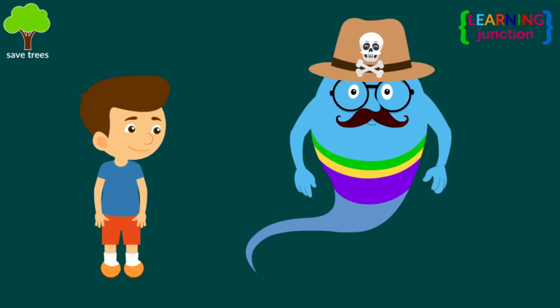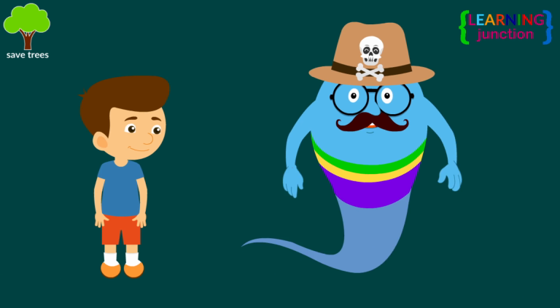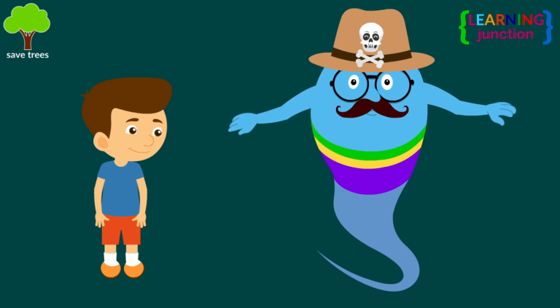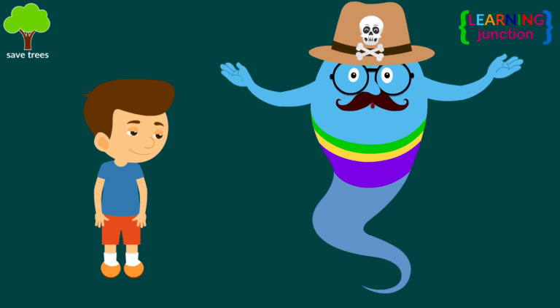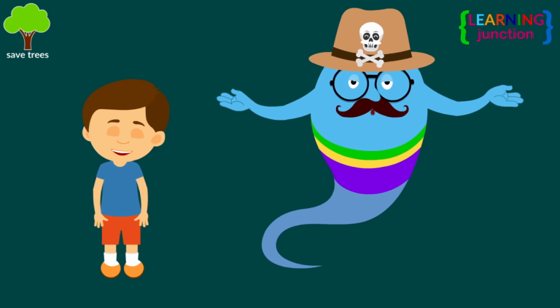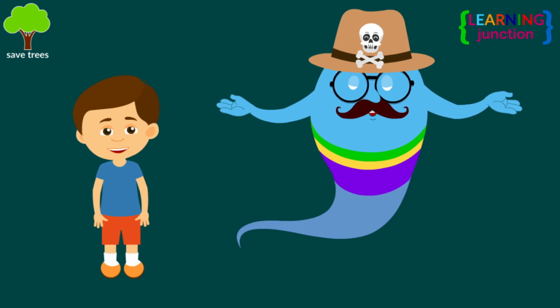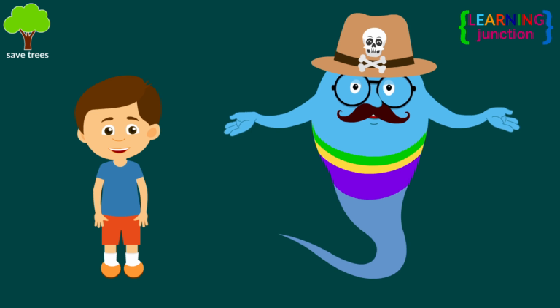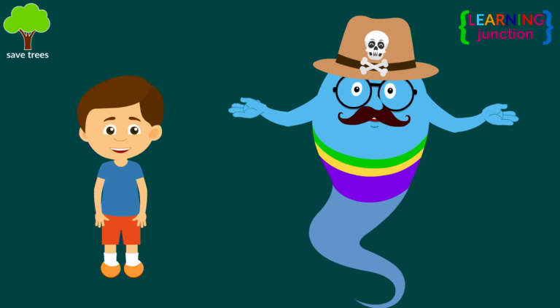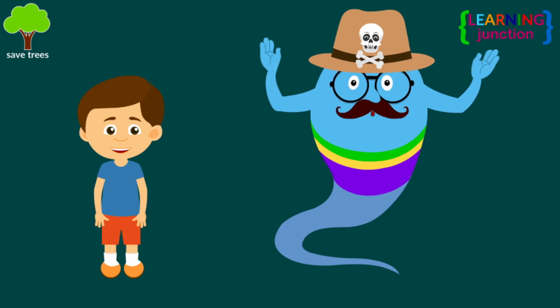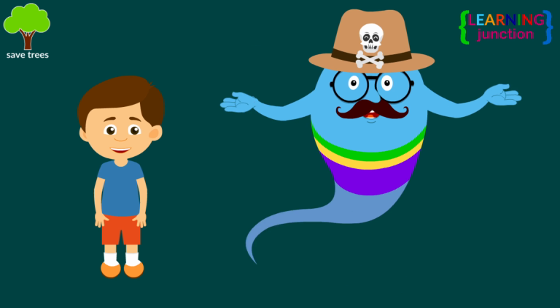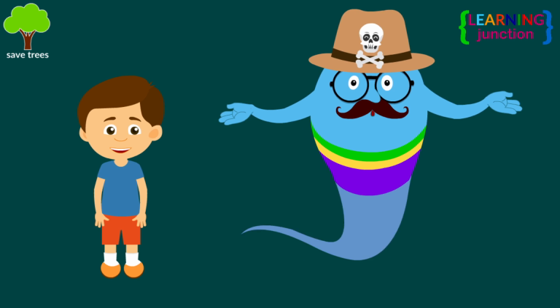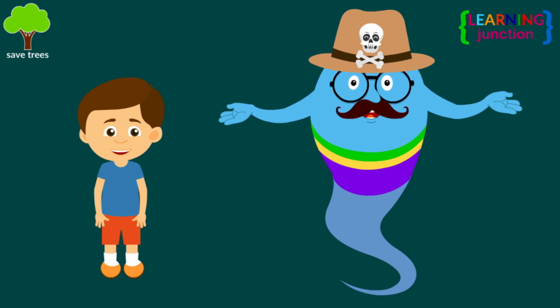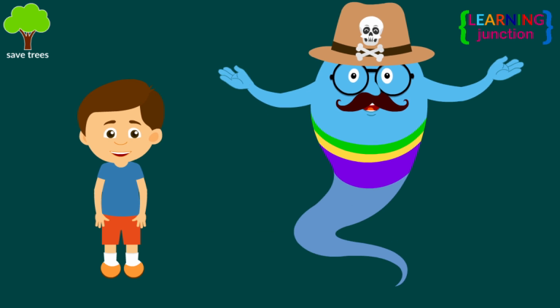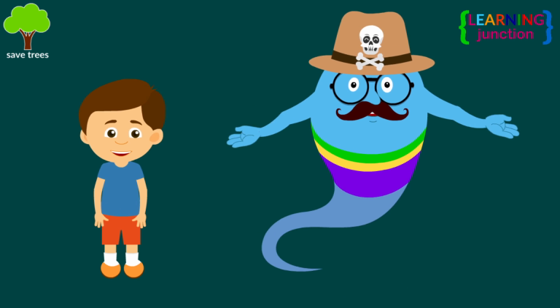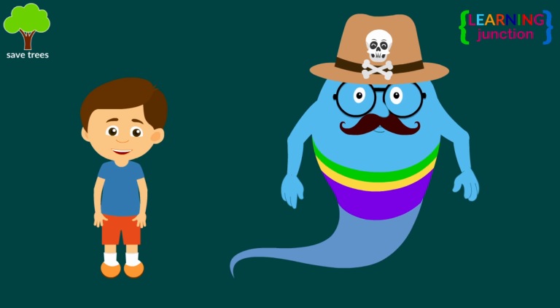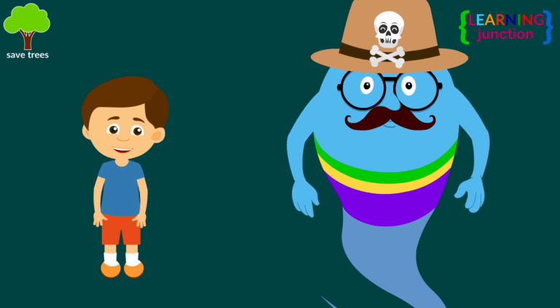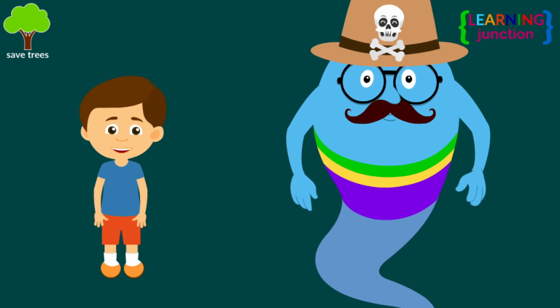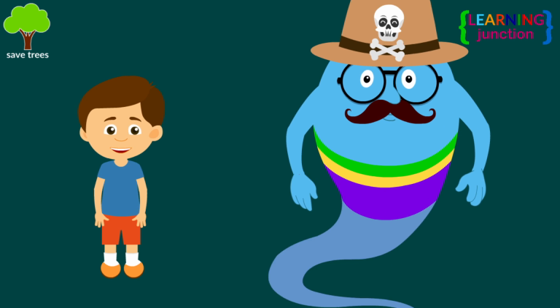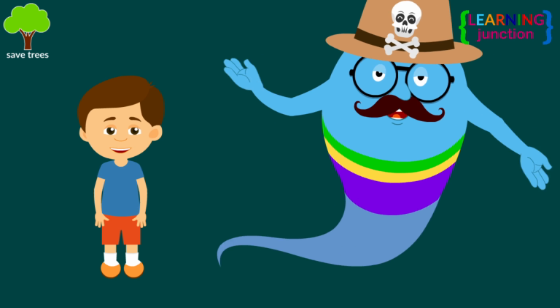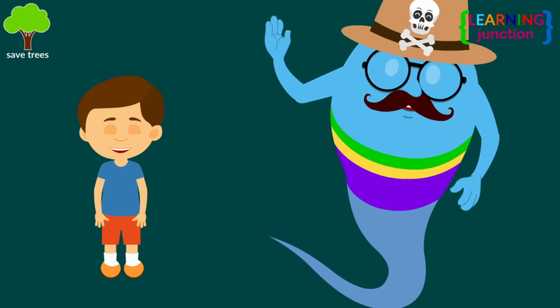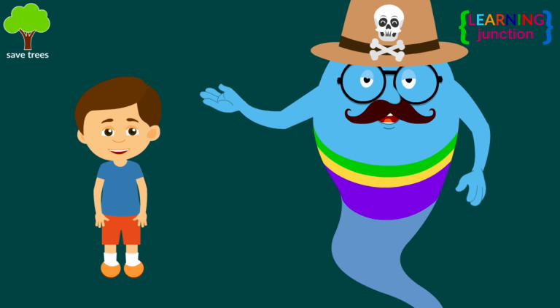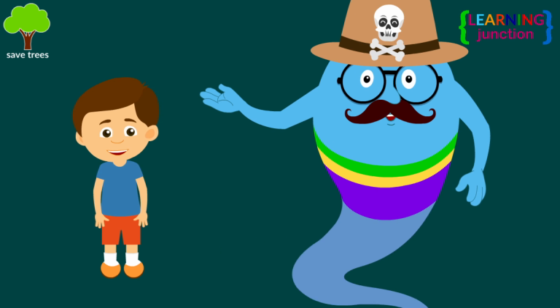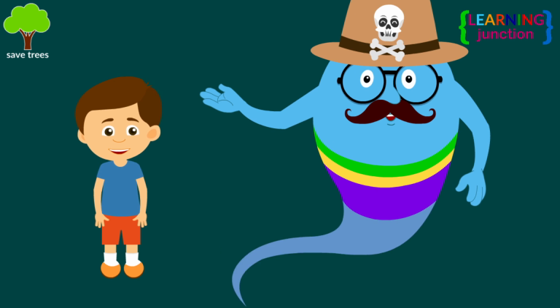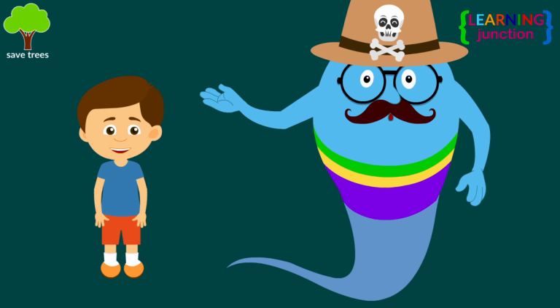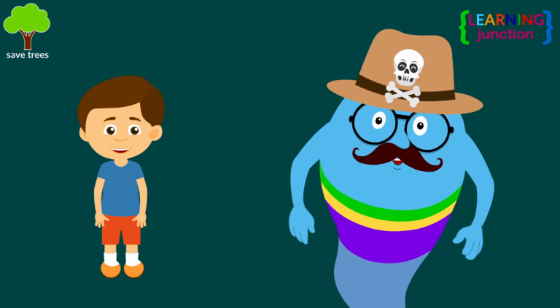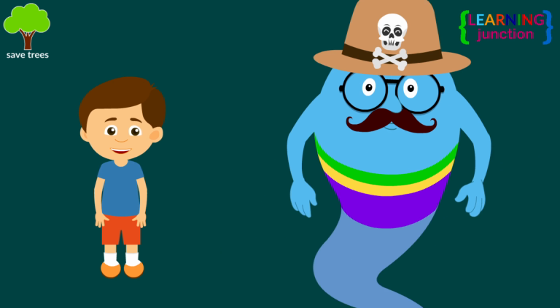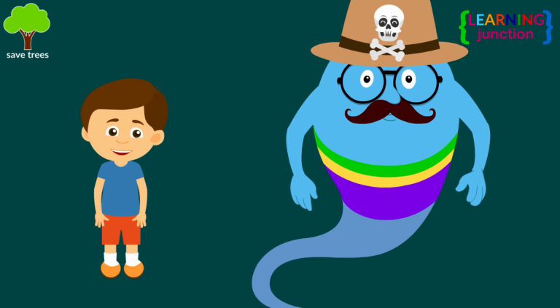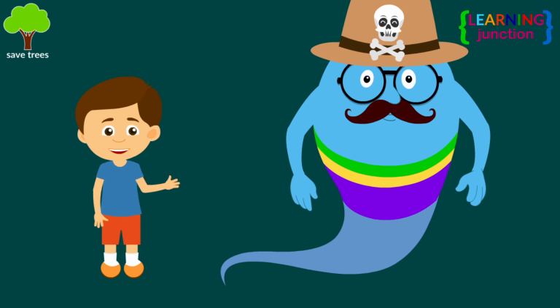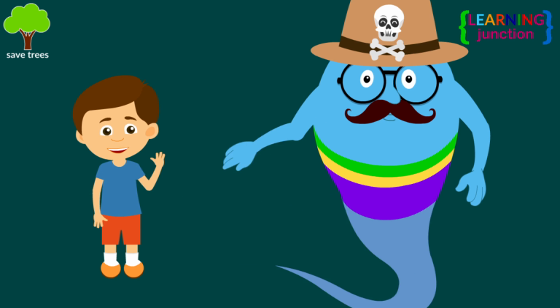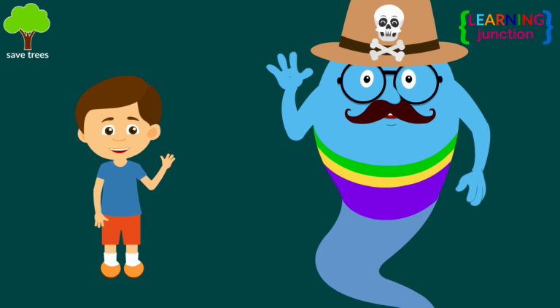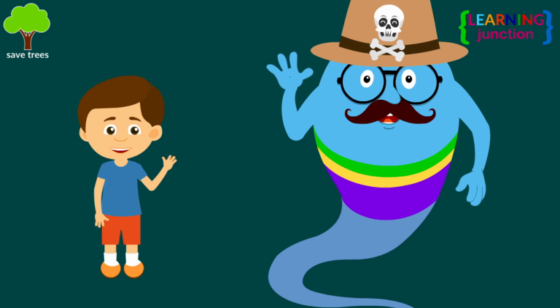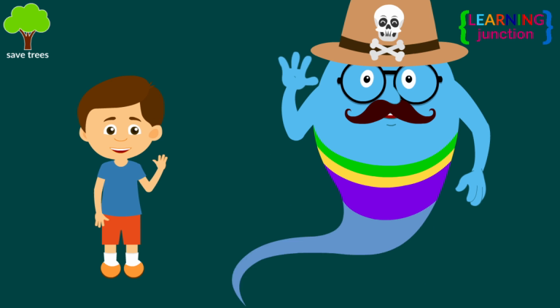Now you know a lot about the human skull. Stay tuned for more videos. Bye-bye!